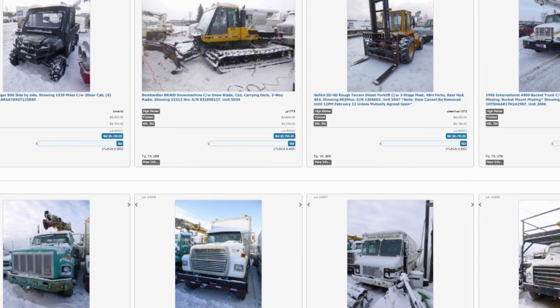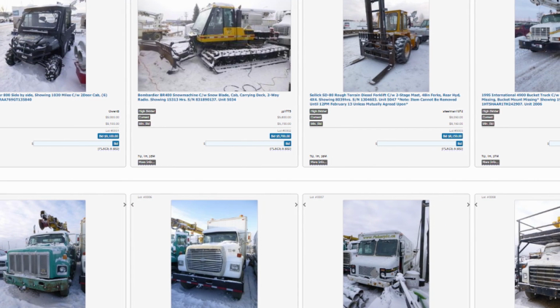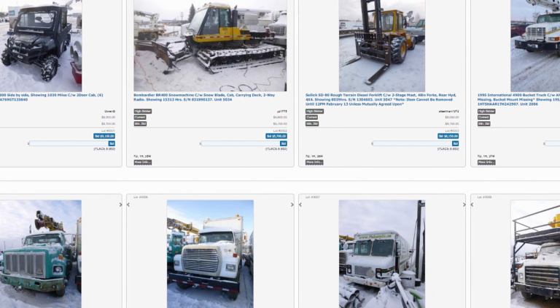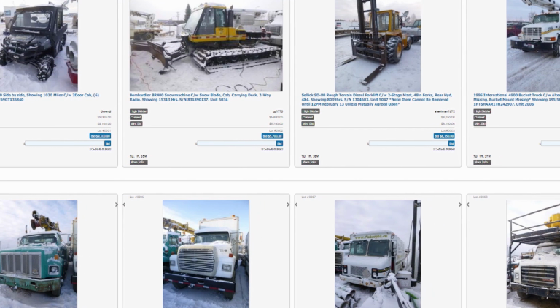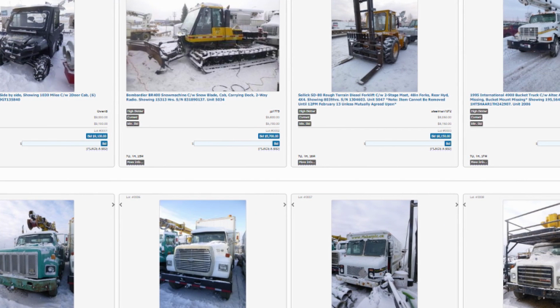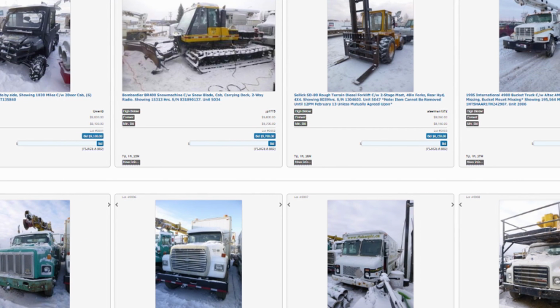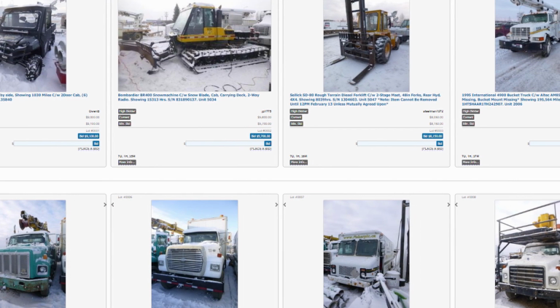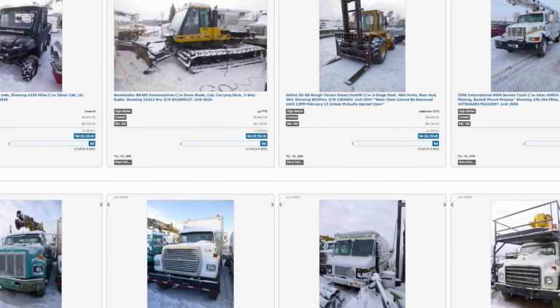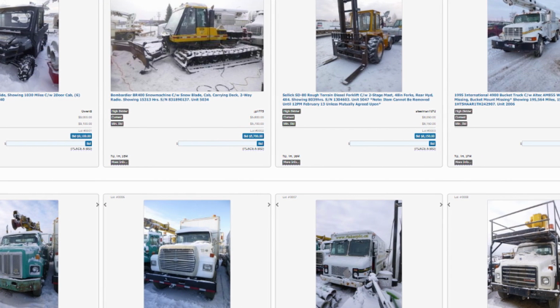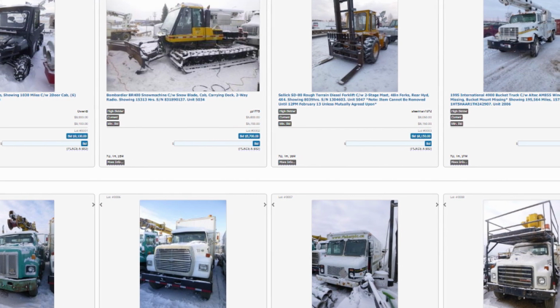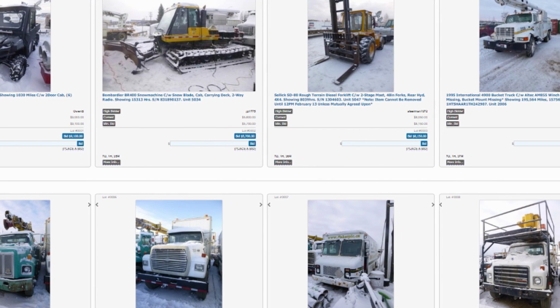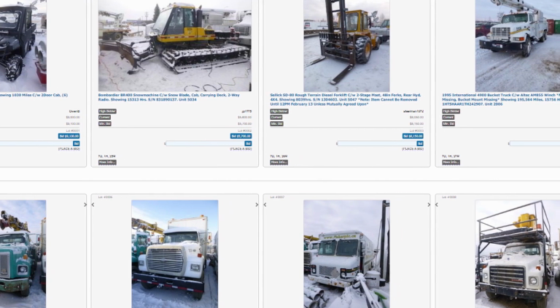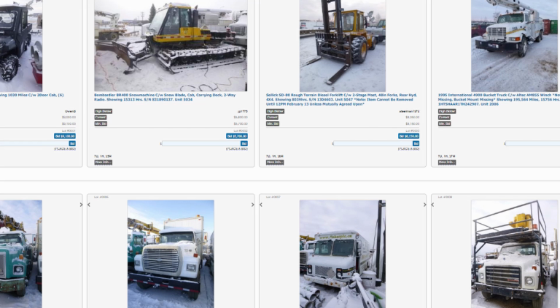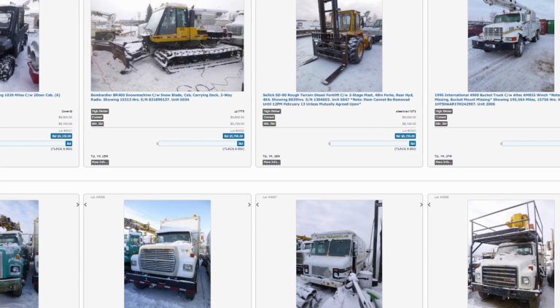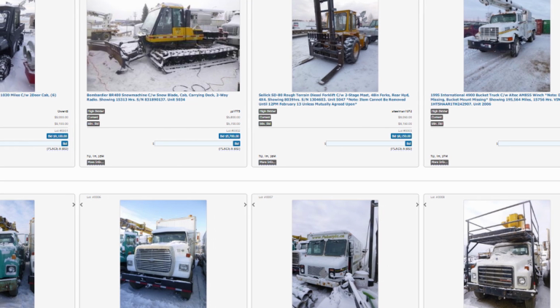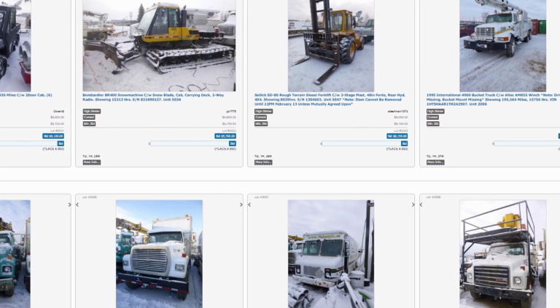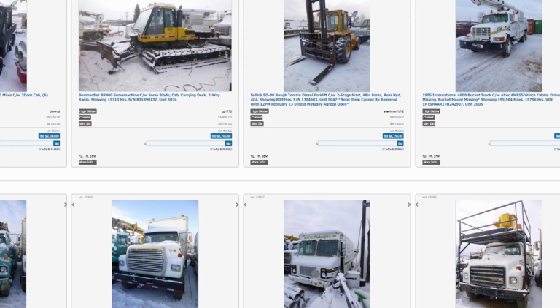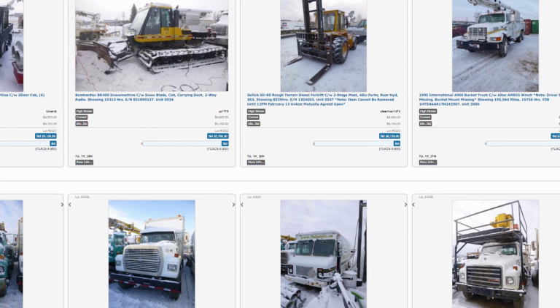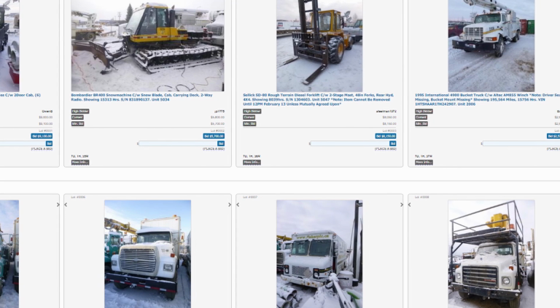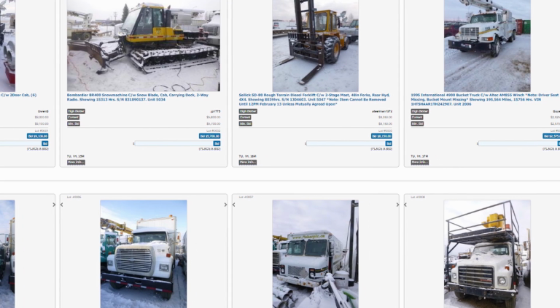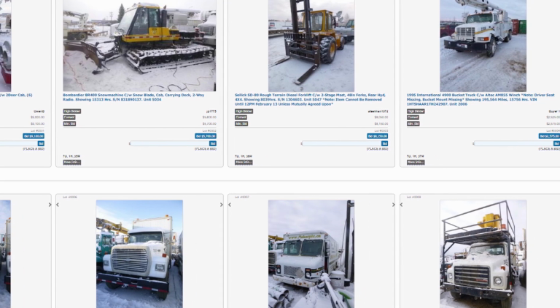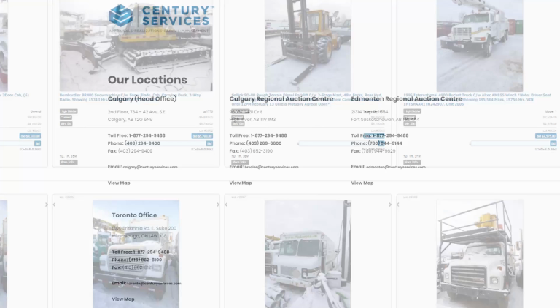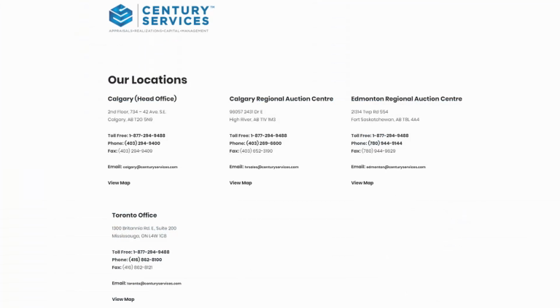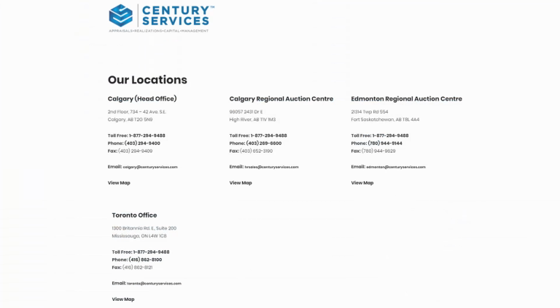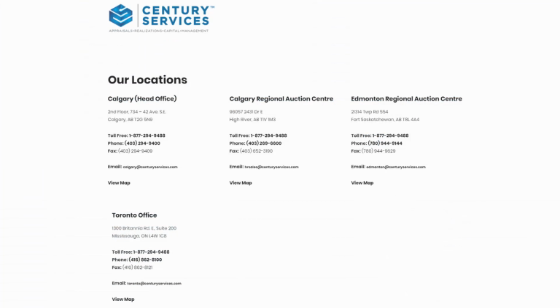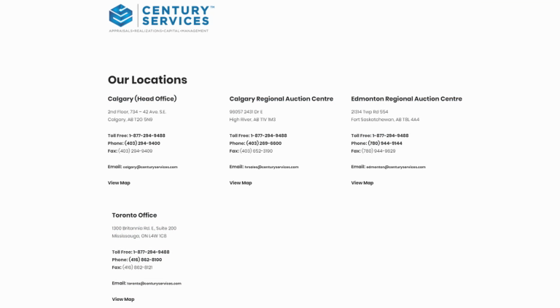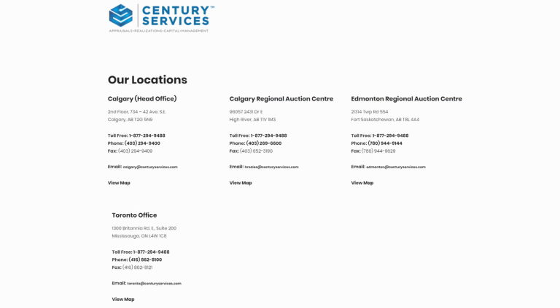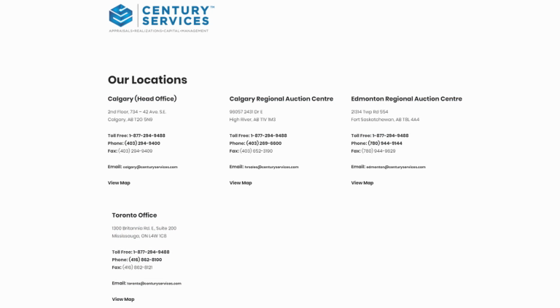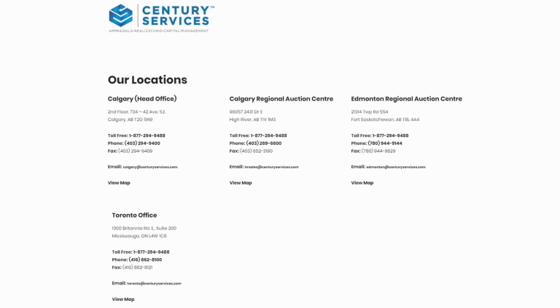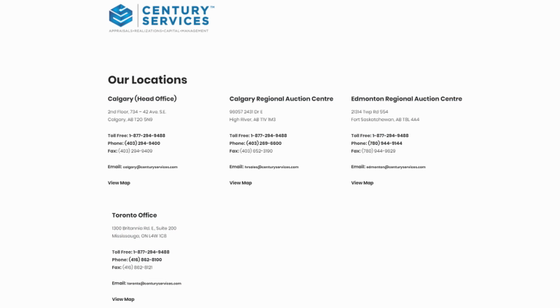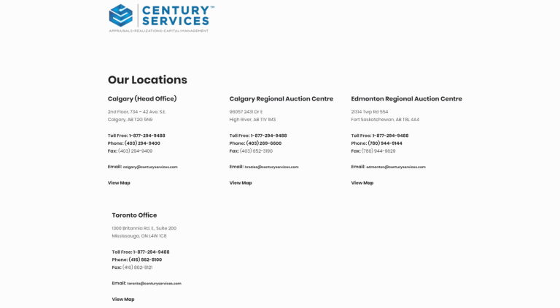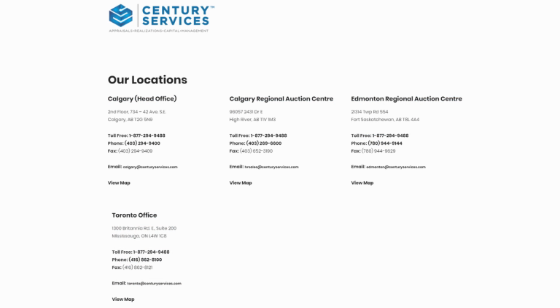If you have more questions about our viewing and bidding process, you can check out our bidding tutorial video links in the description, or call our team directly at one of these locations.